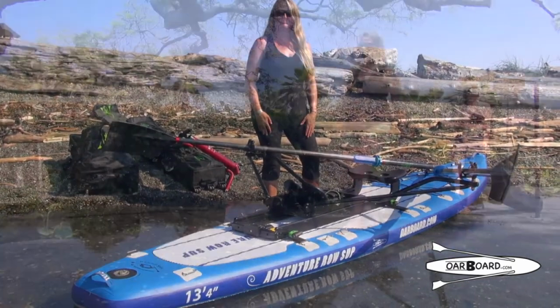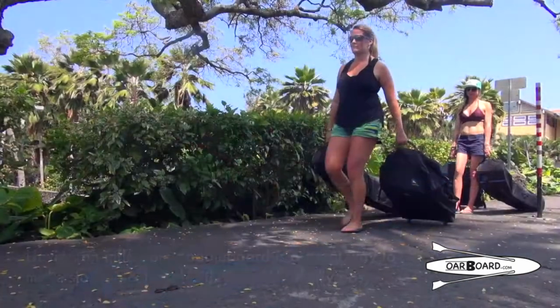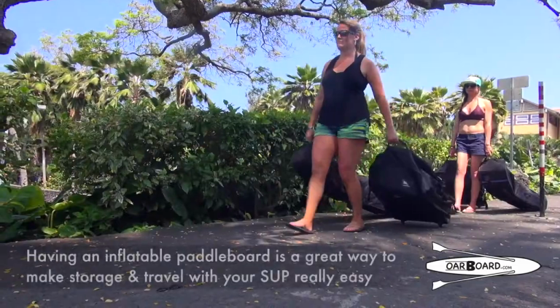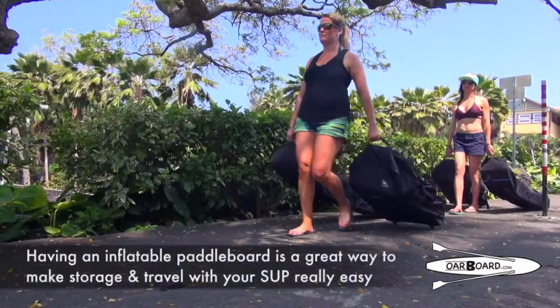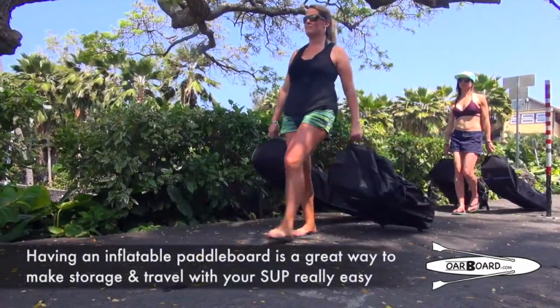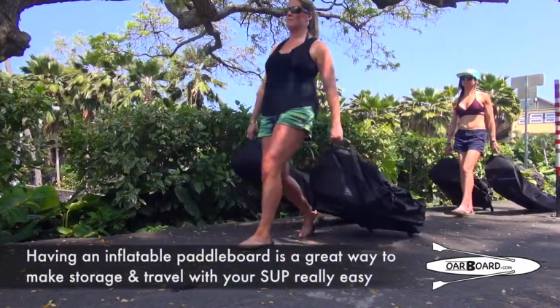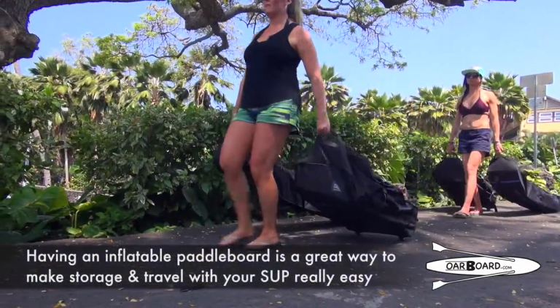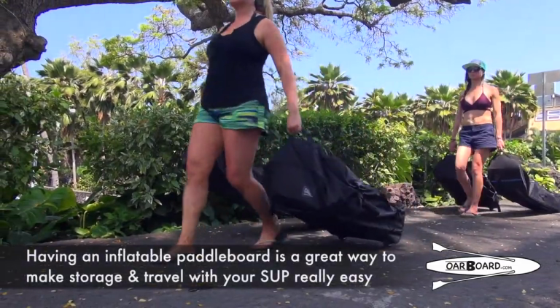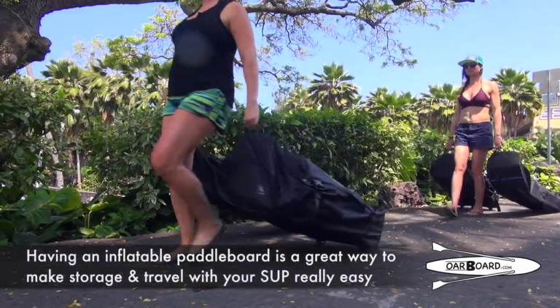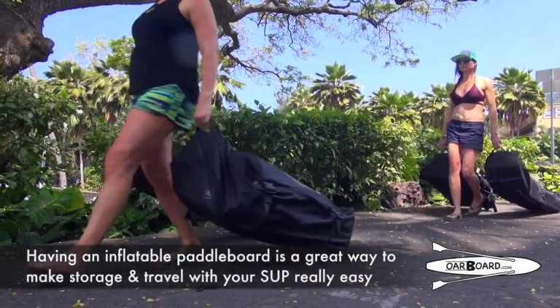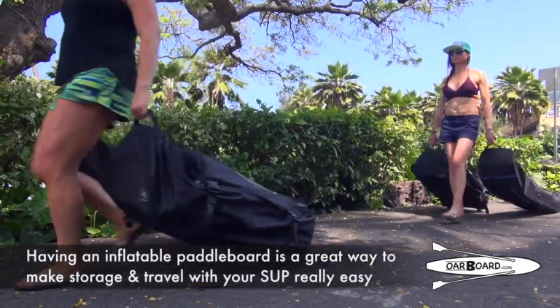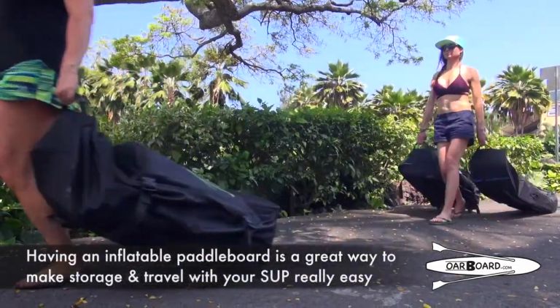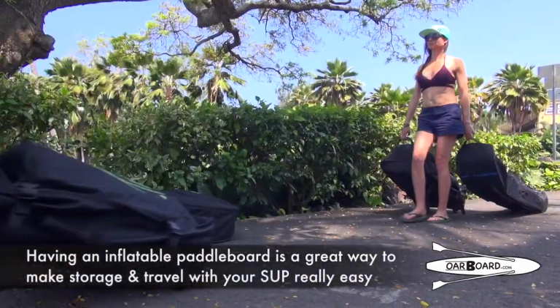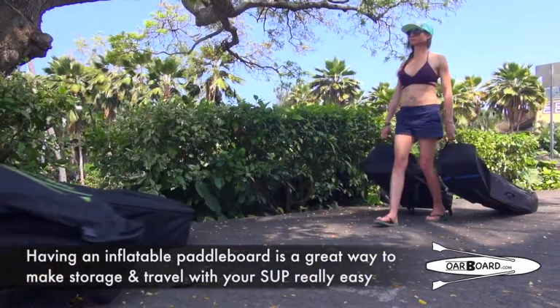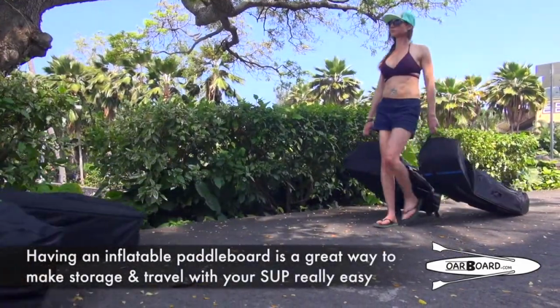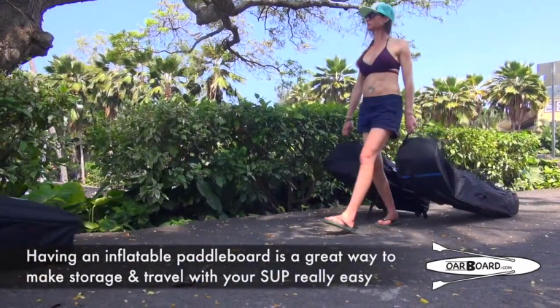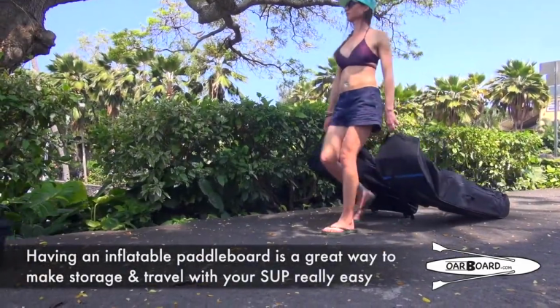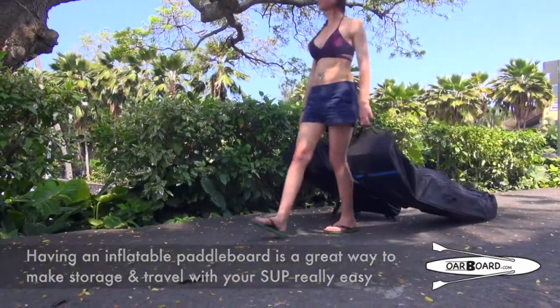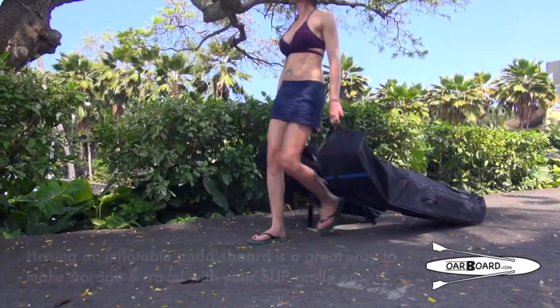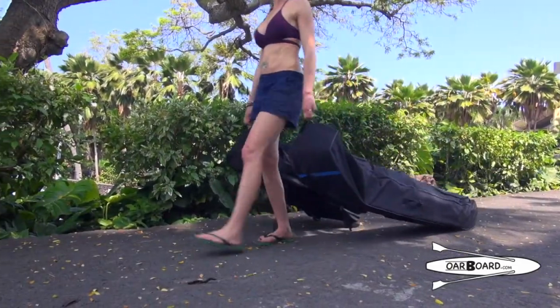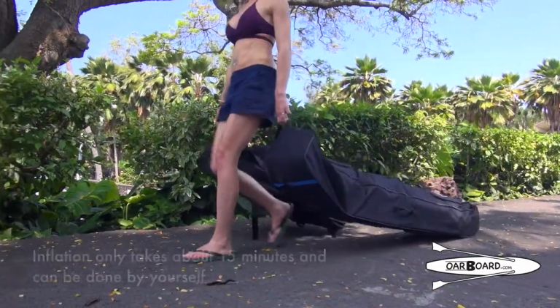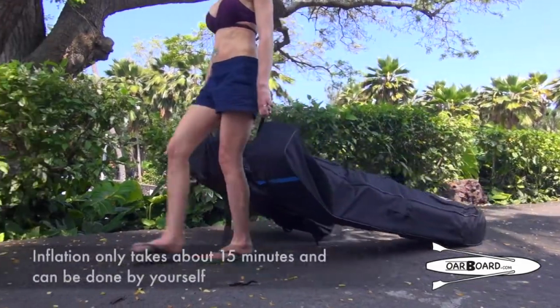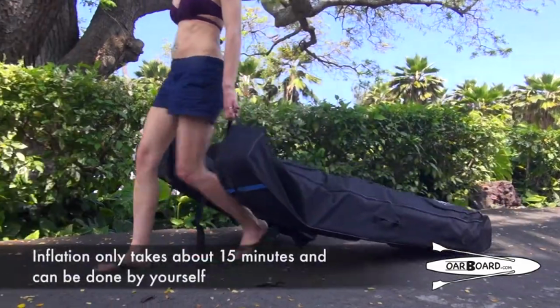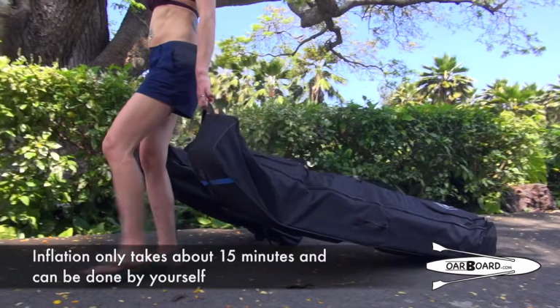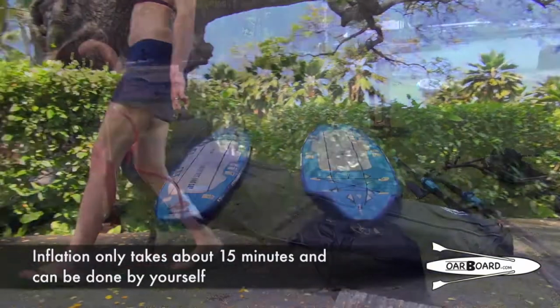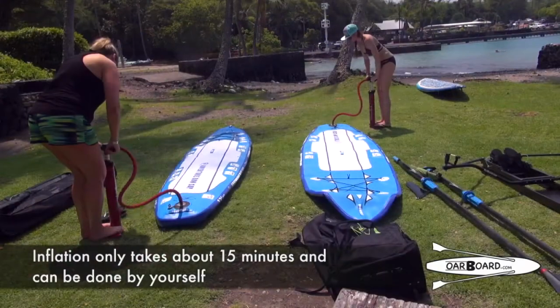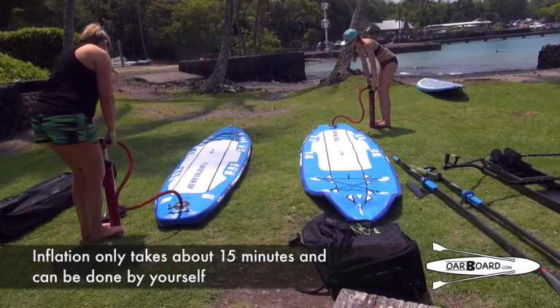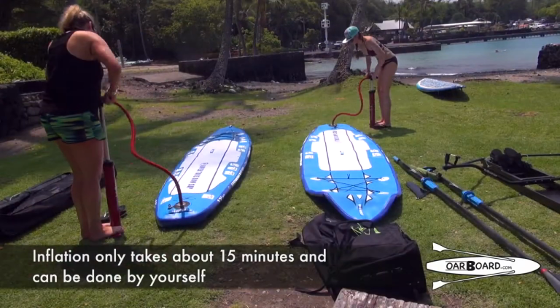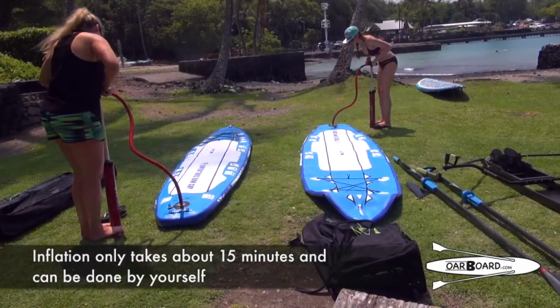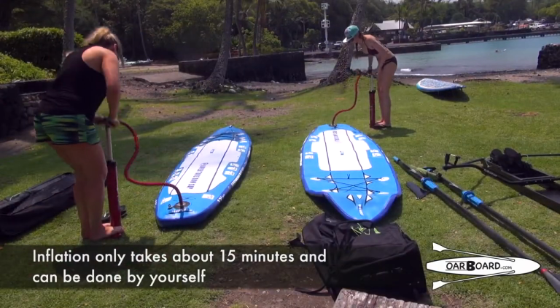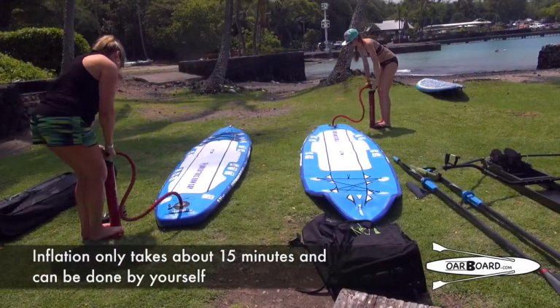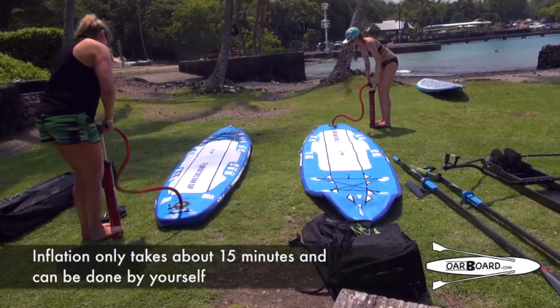Having an inflatable board is a great way to make storage and travel with your SUP really easy. Inflating them only takes about 15 minutes and can be done by yourself.